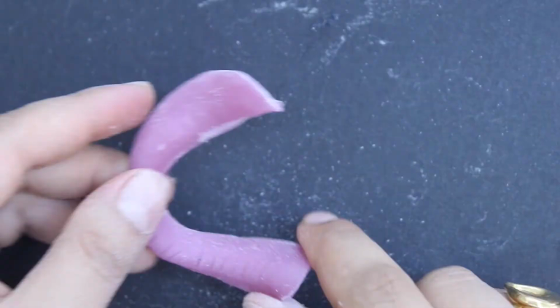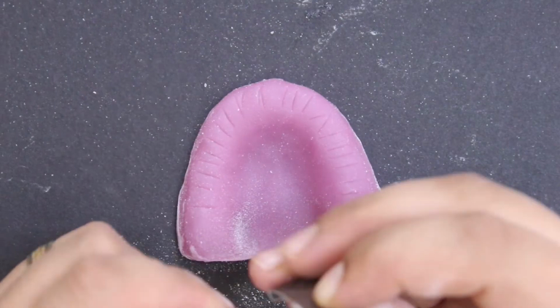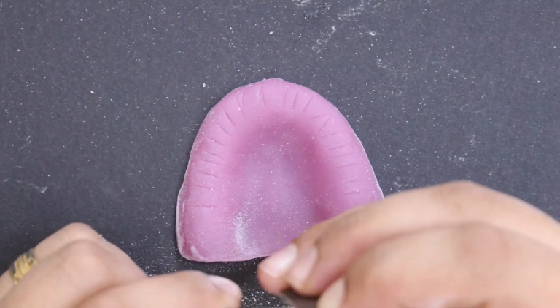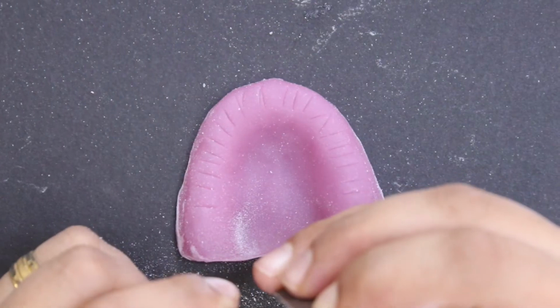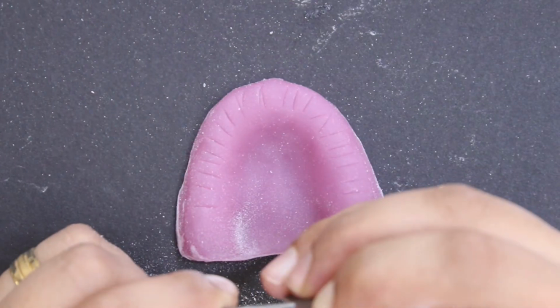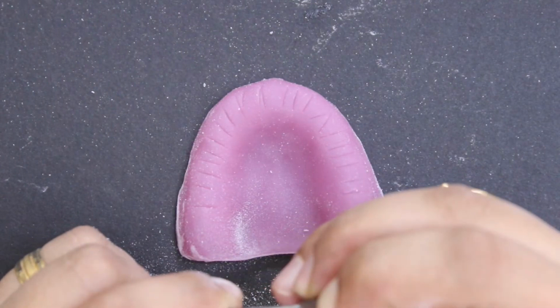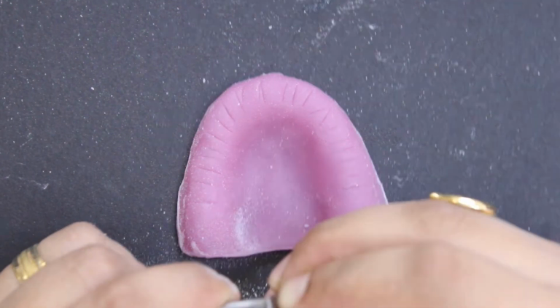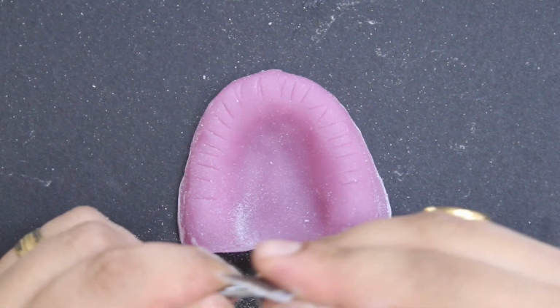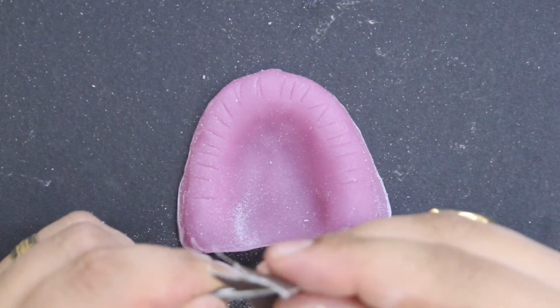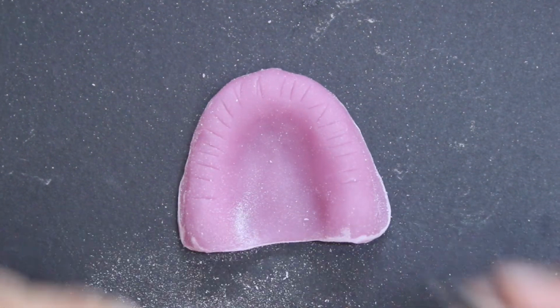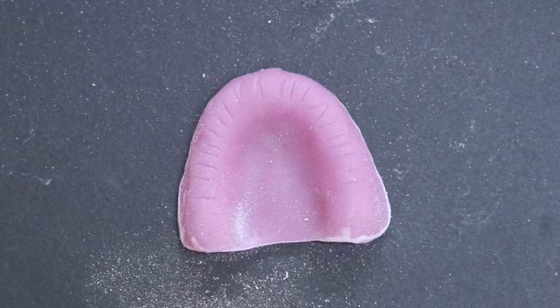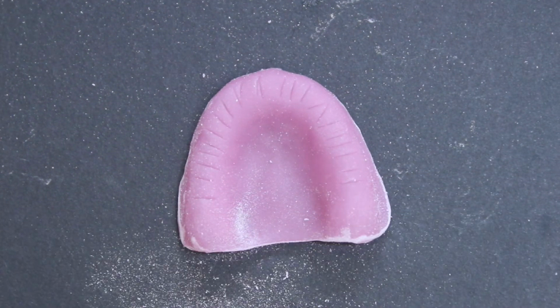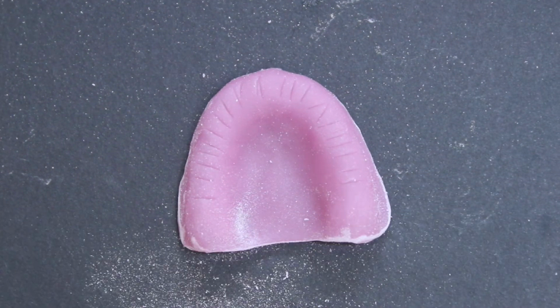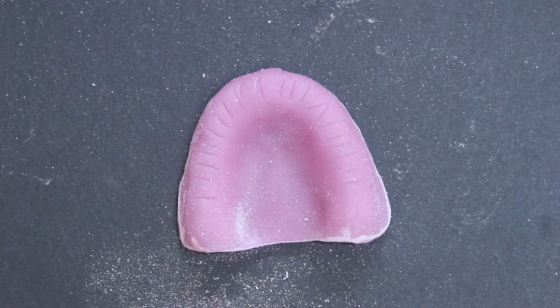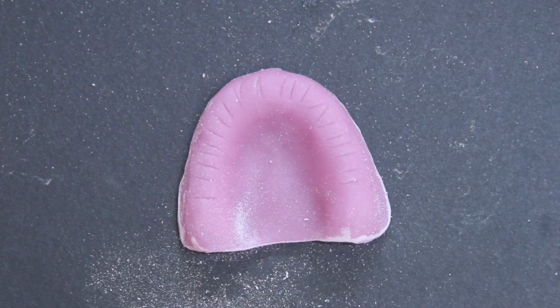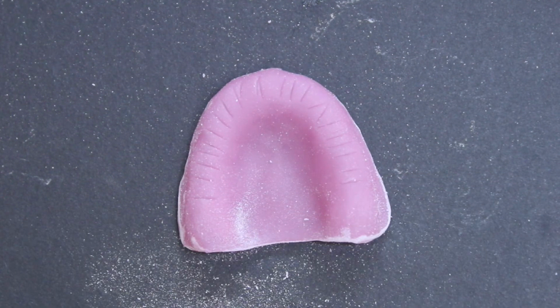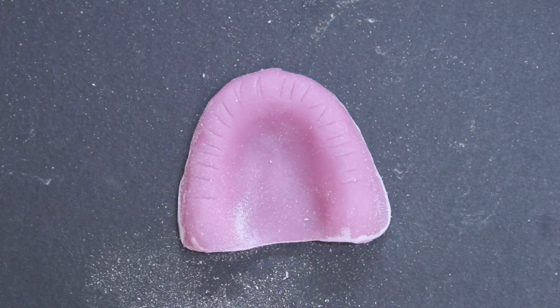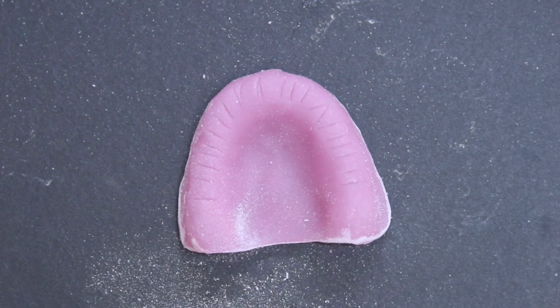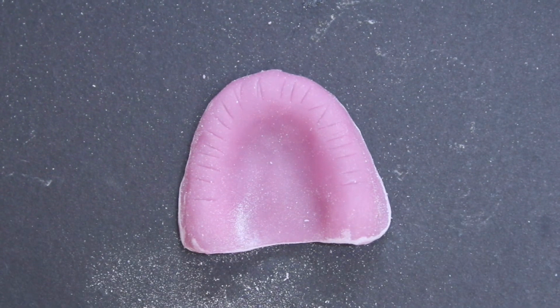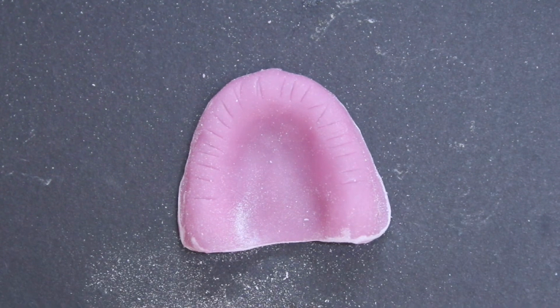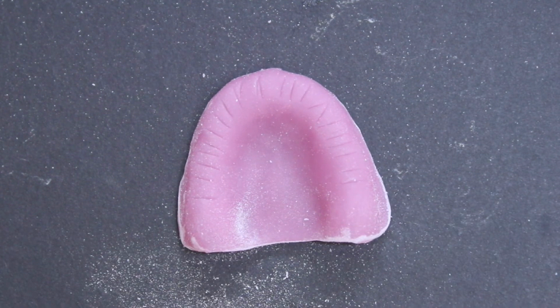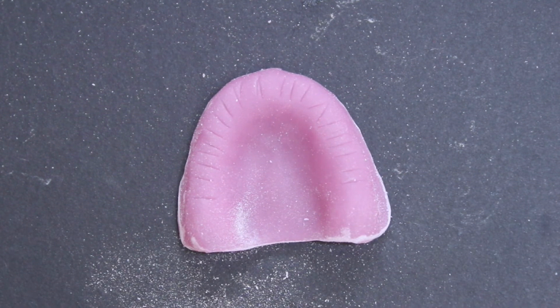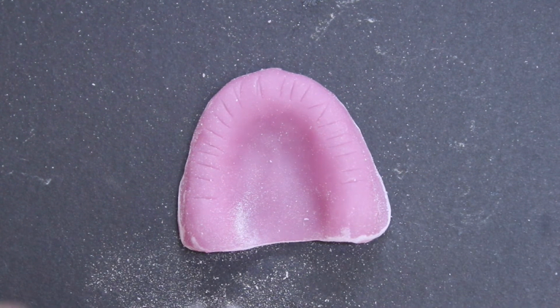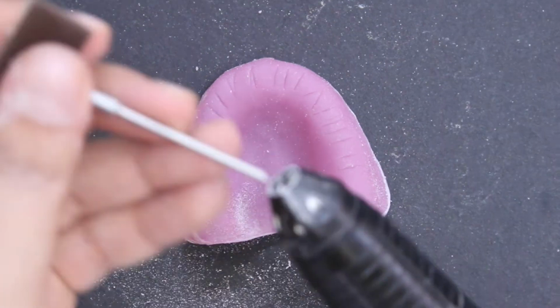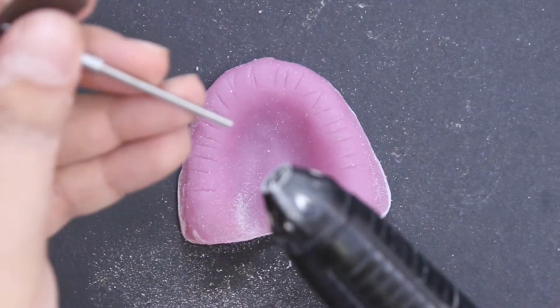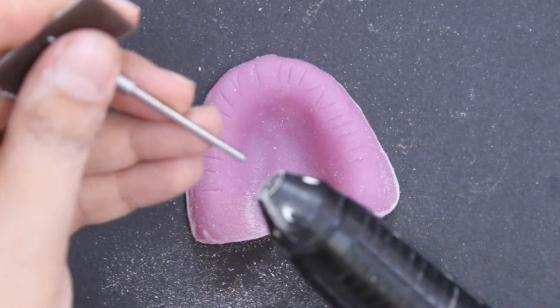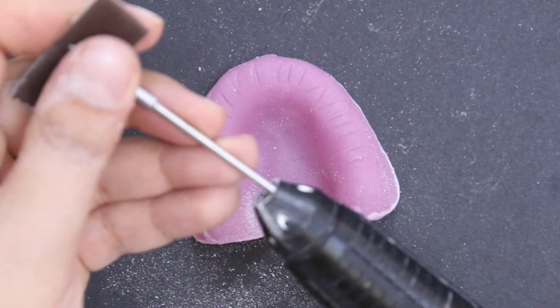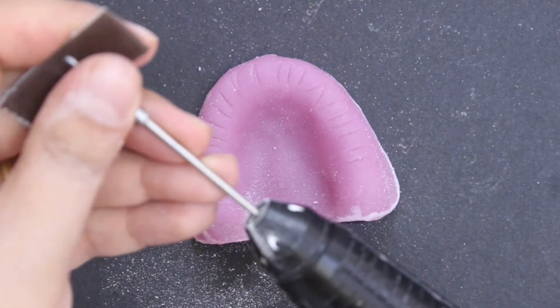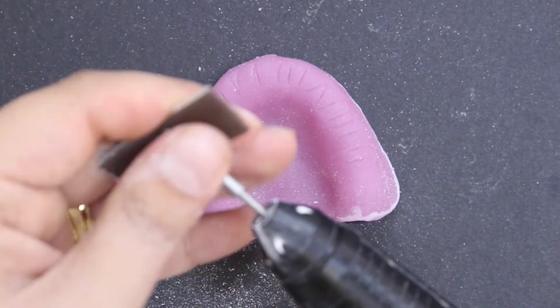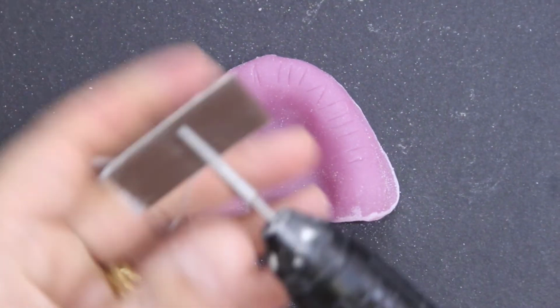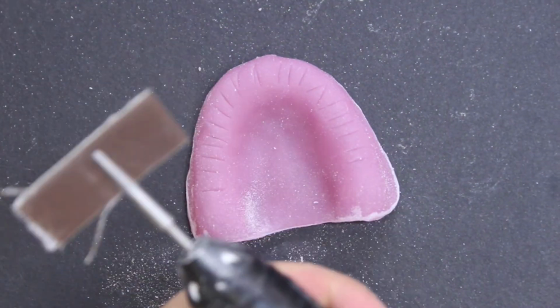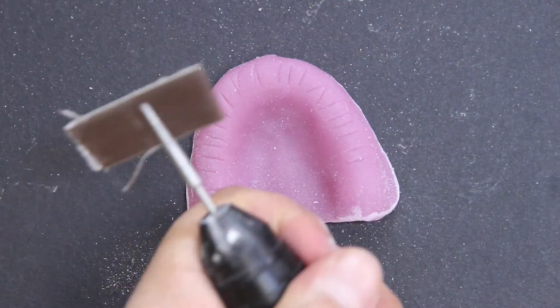Finally, polish the borders of the temporary denture base using sandpaper.